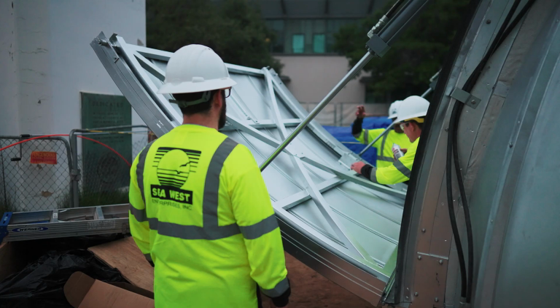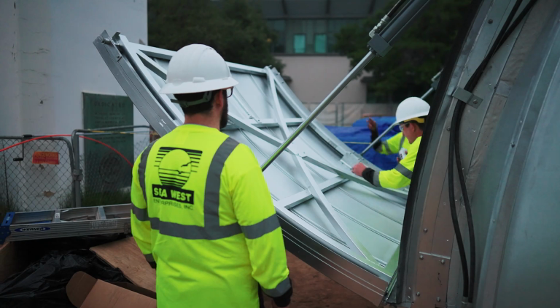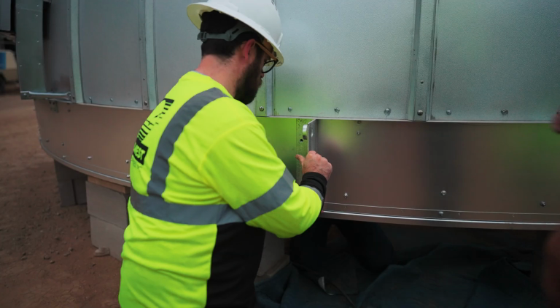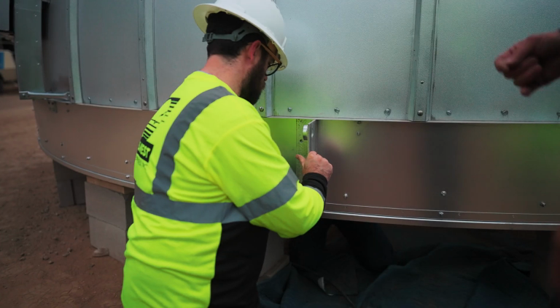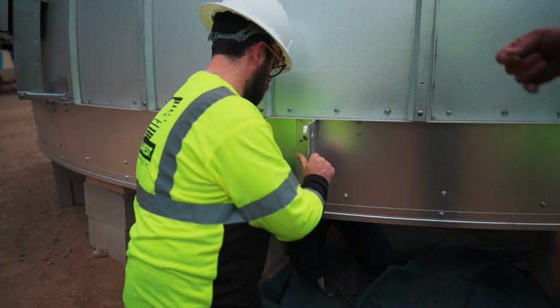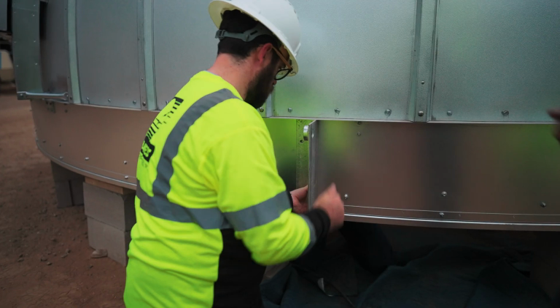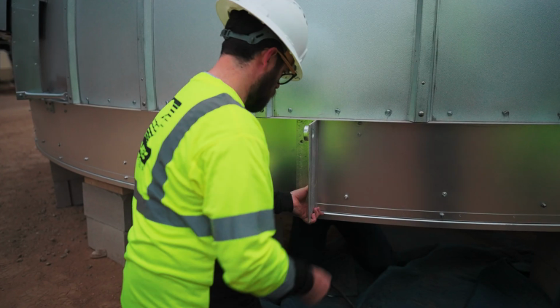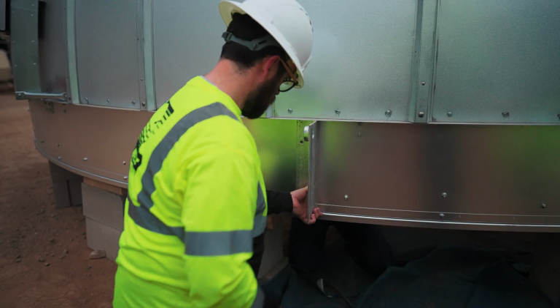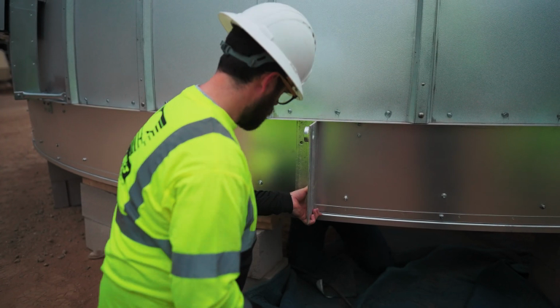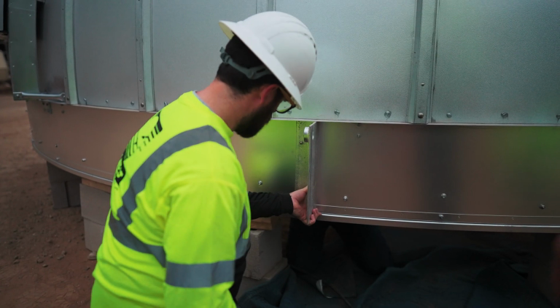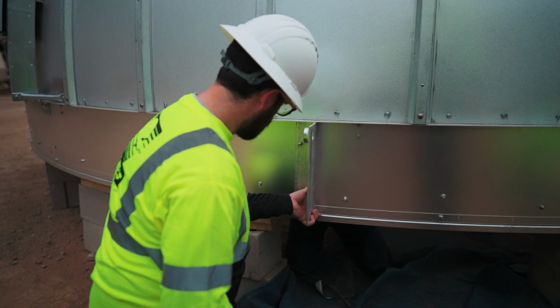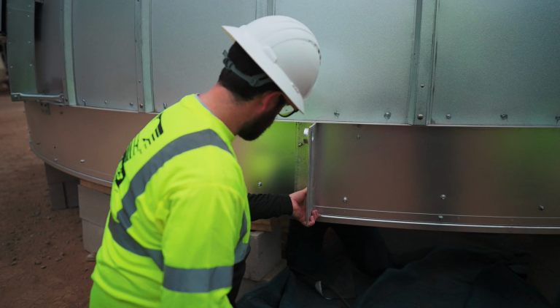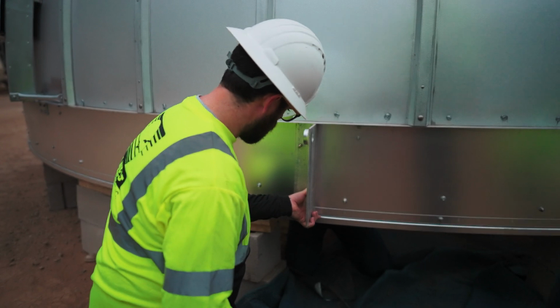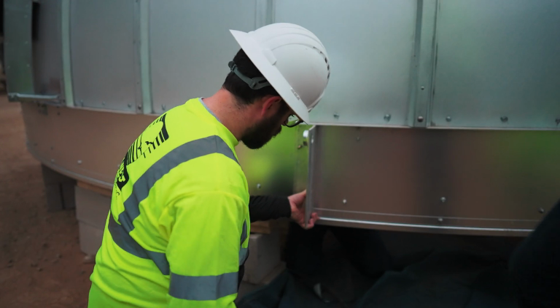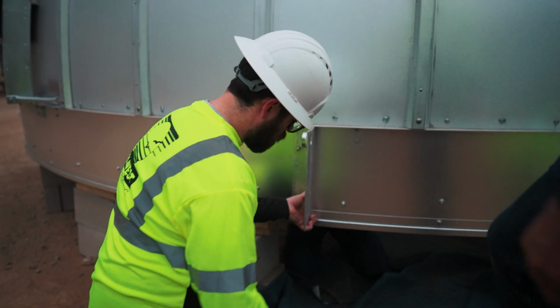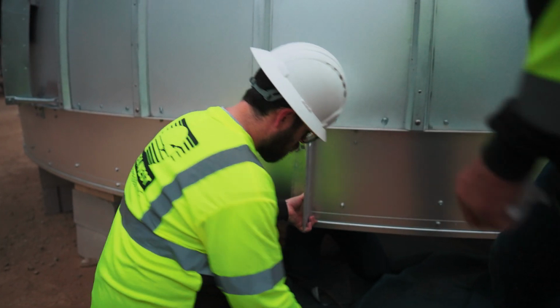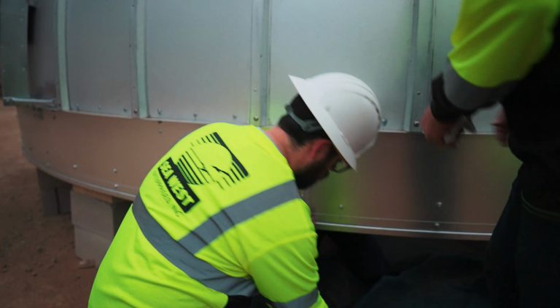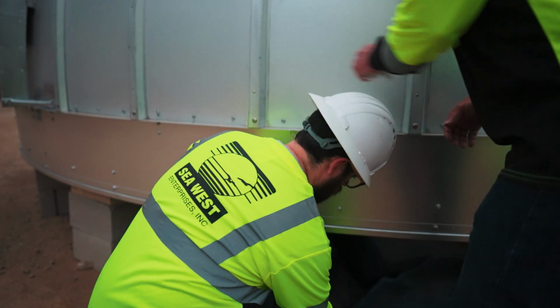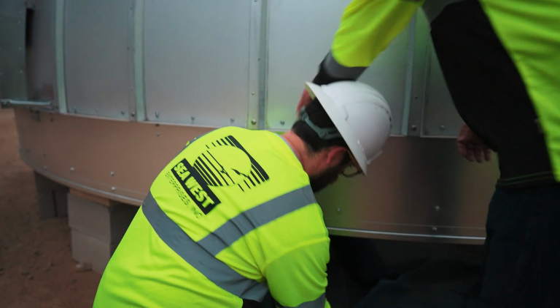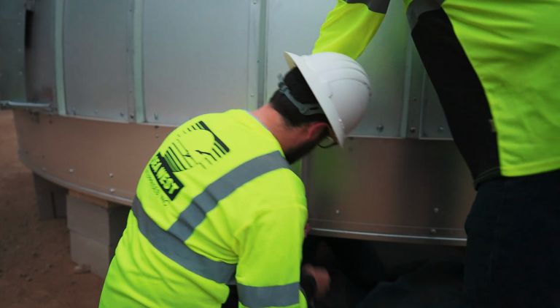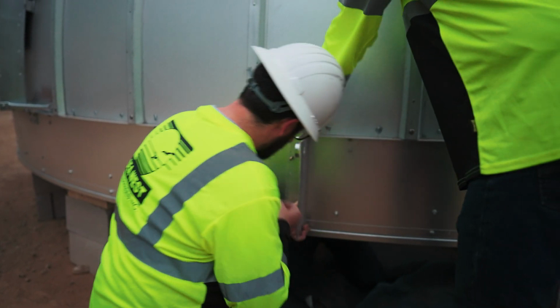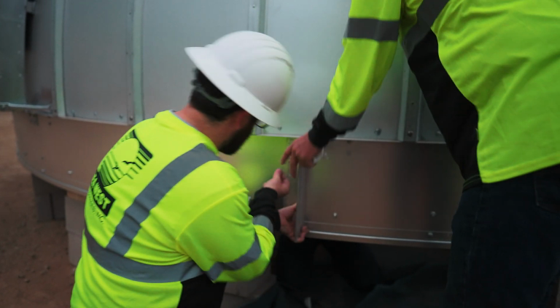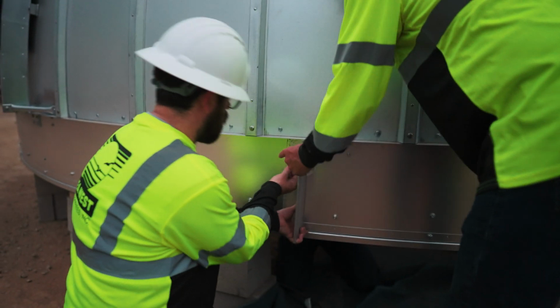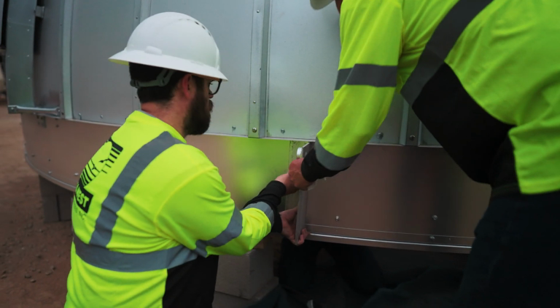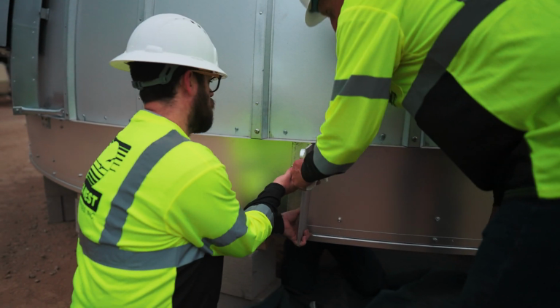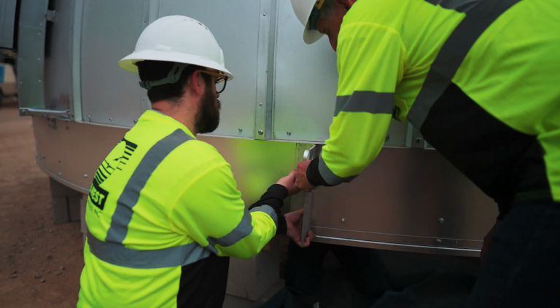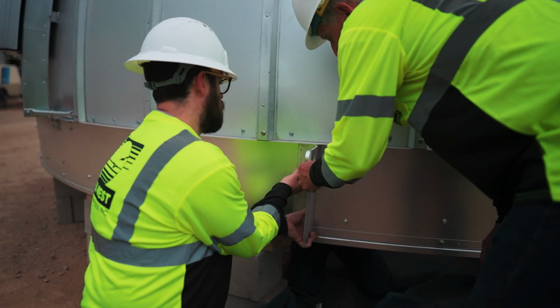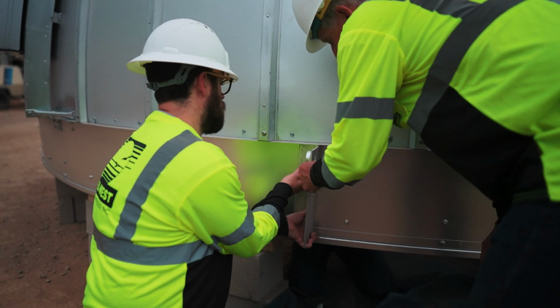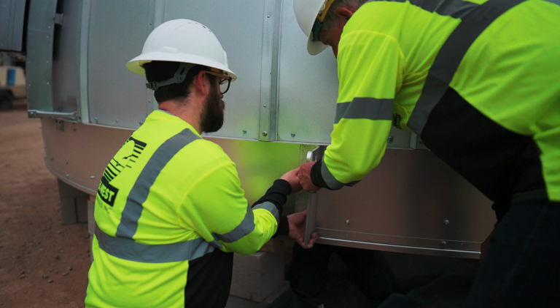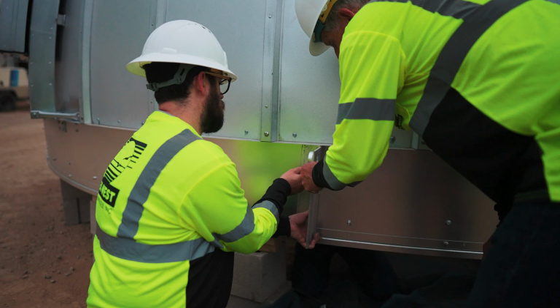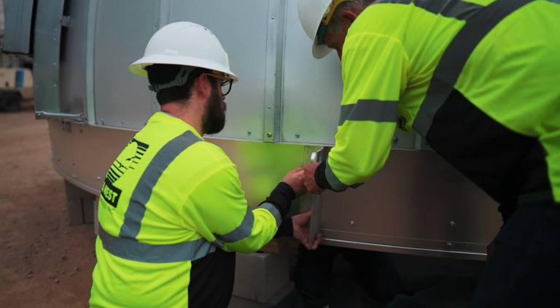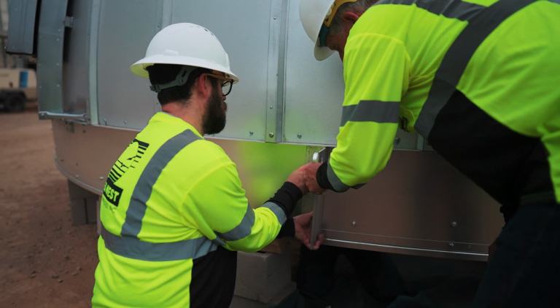Lock washer on the outside, match washer on the outside. Now we try.